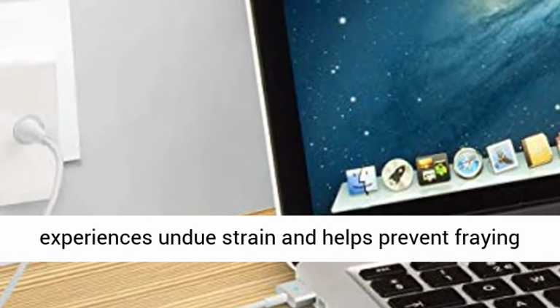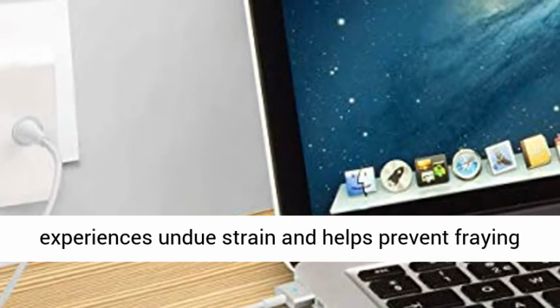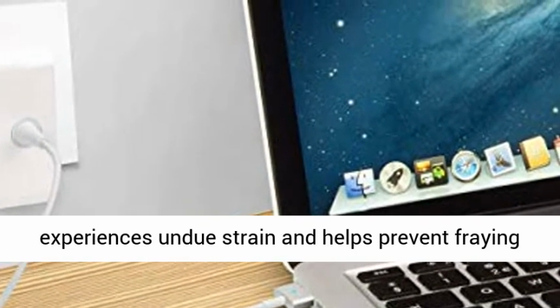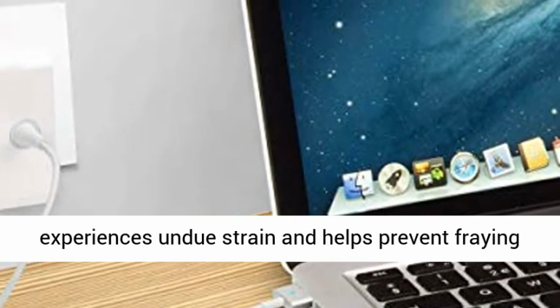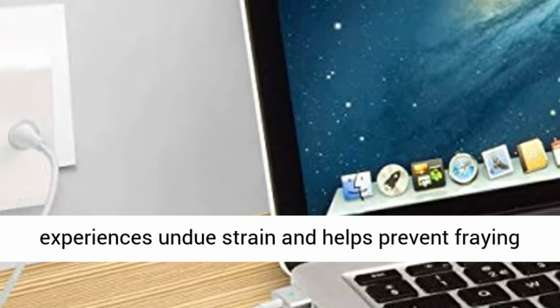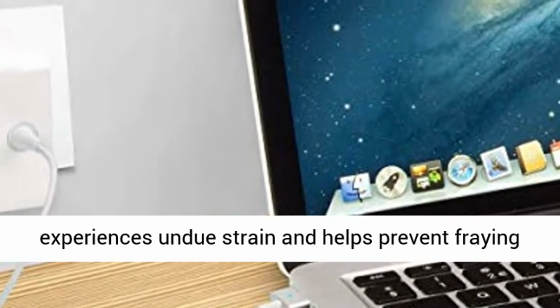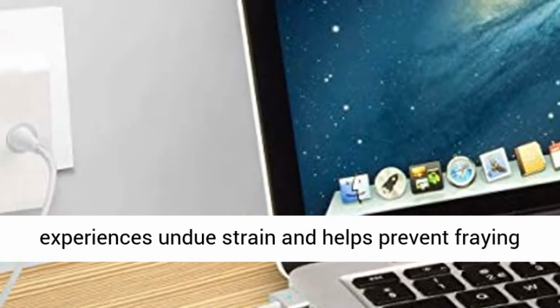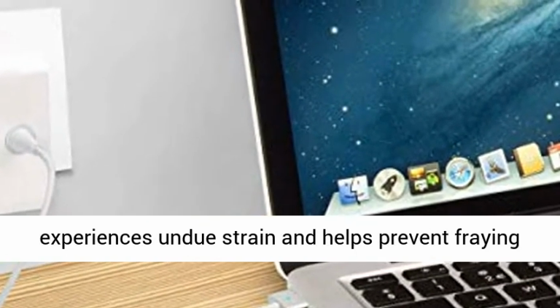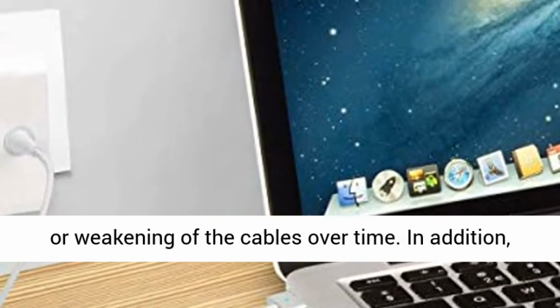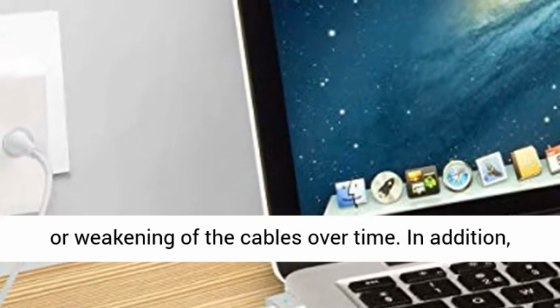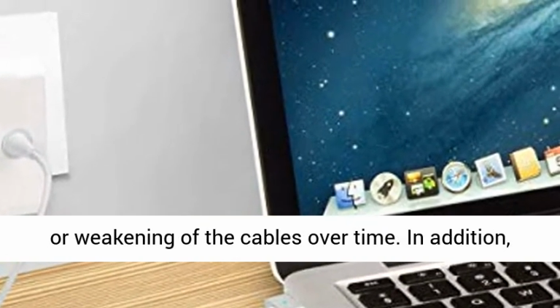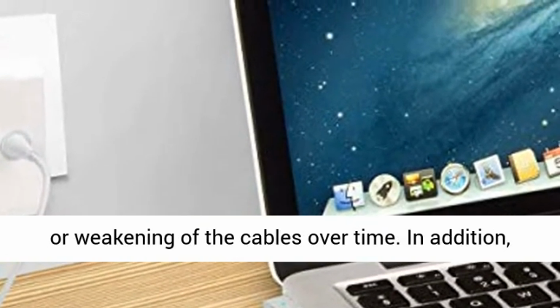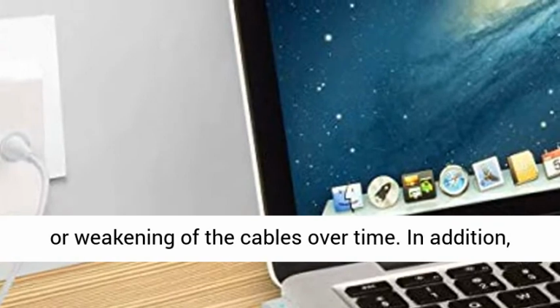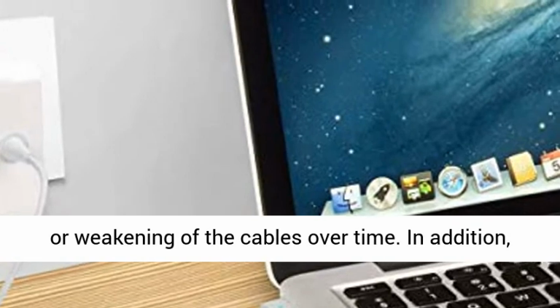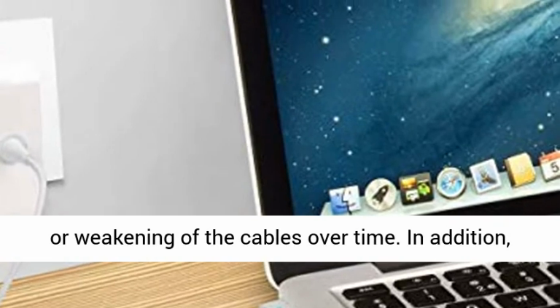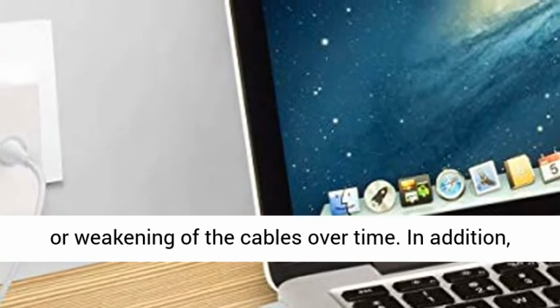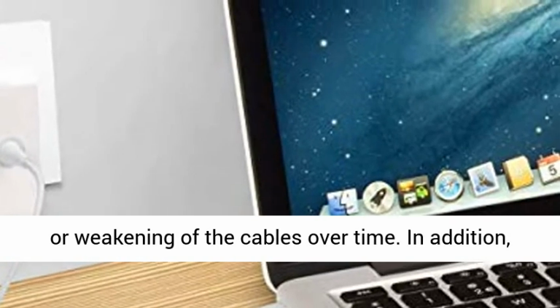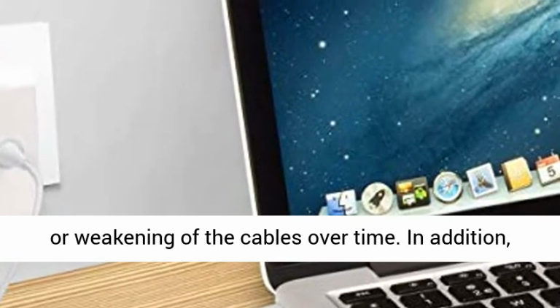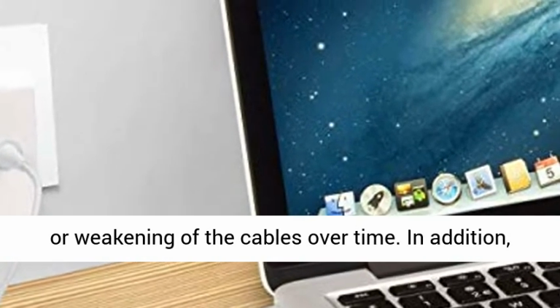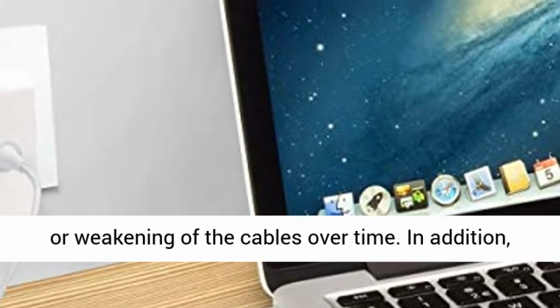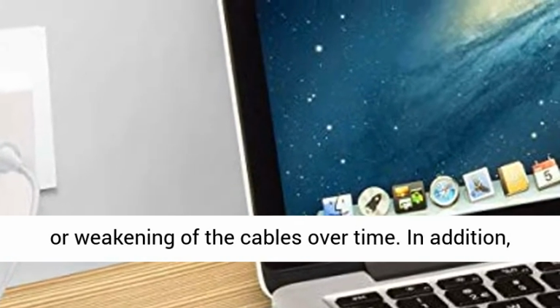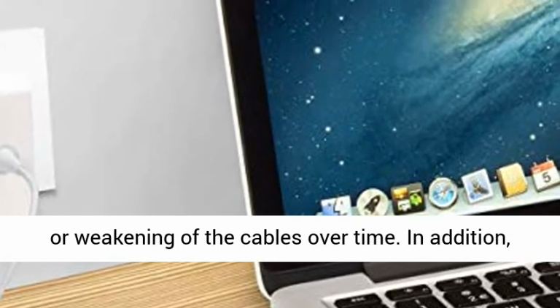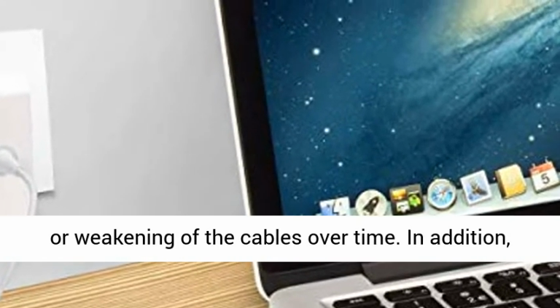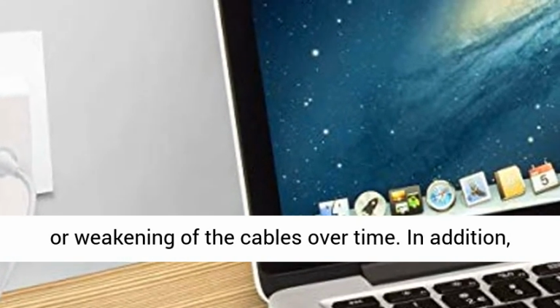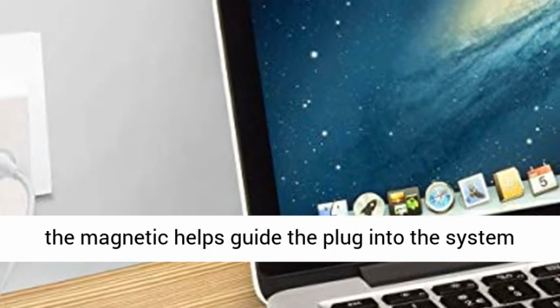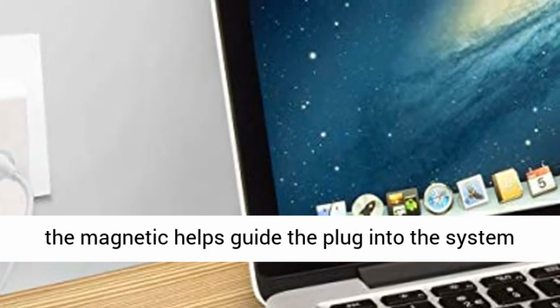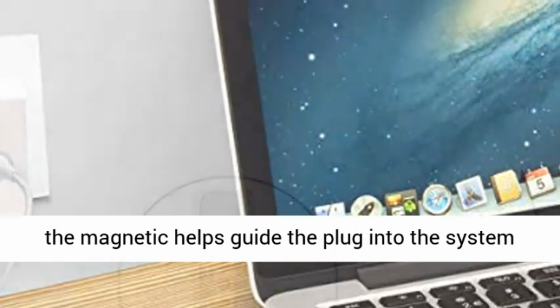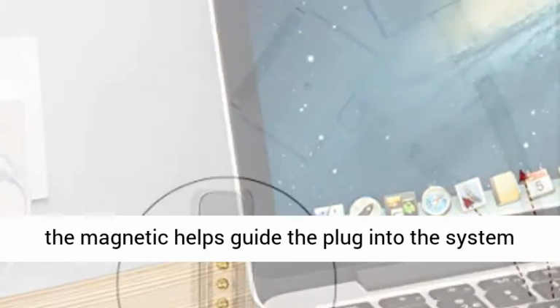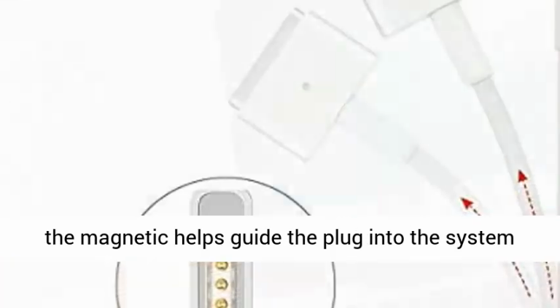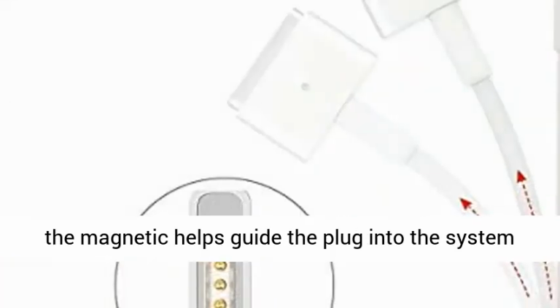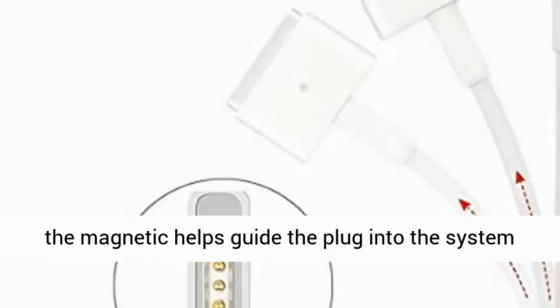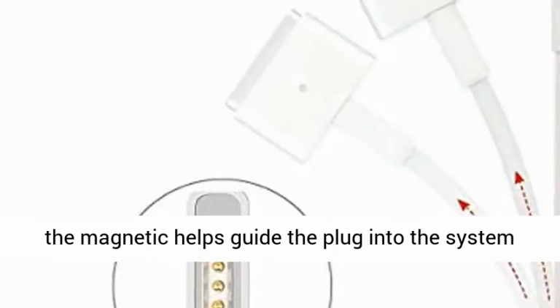In addition, the magnetic connector helps guide the plug into the system for a quick and secure connection.